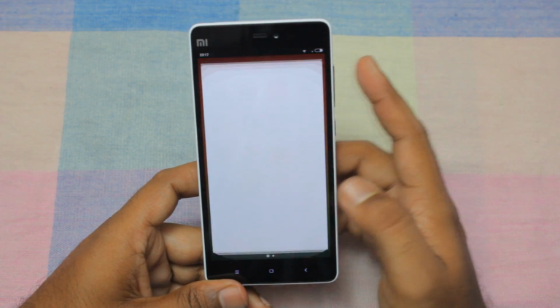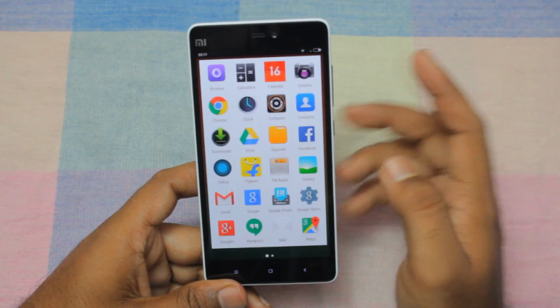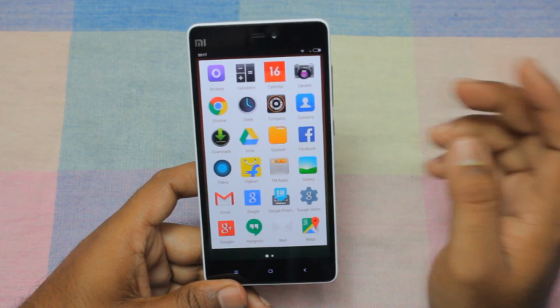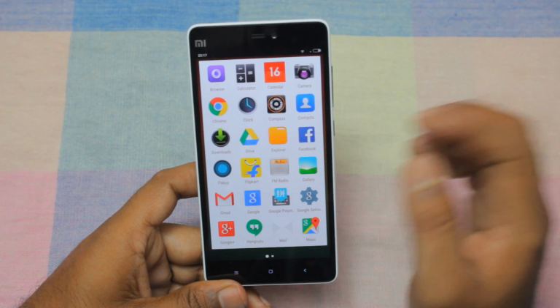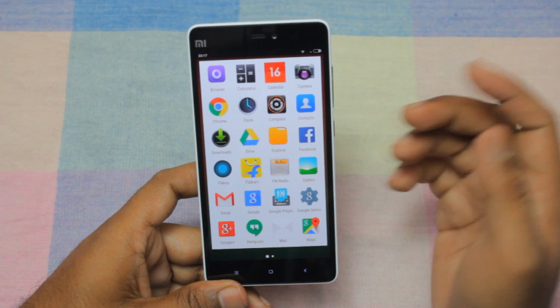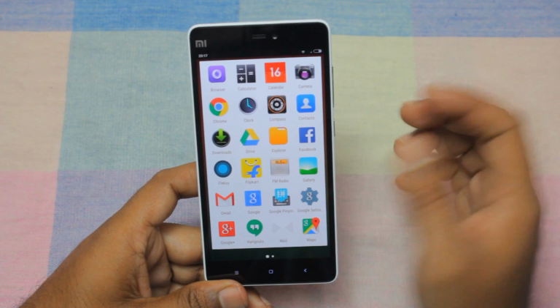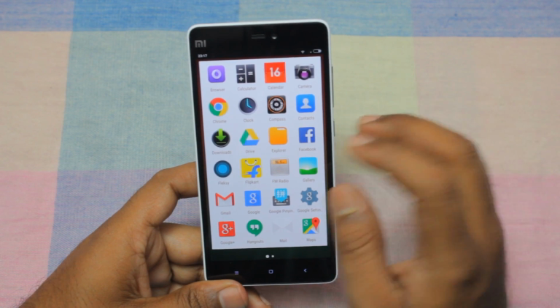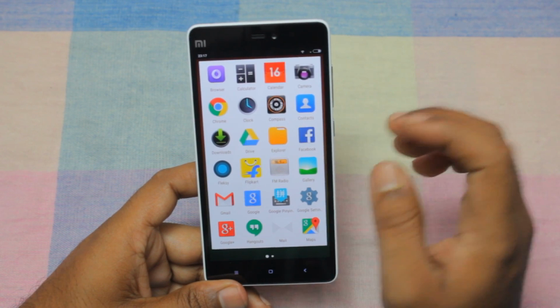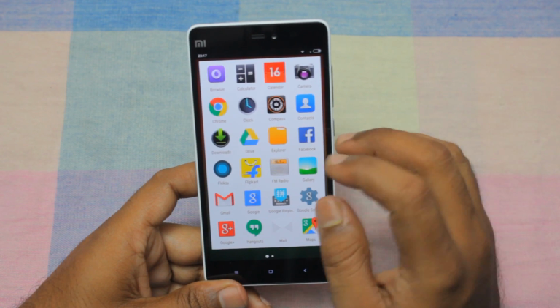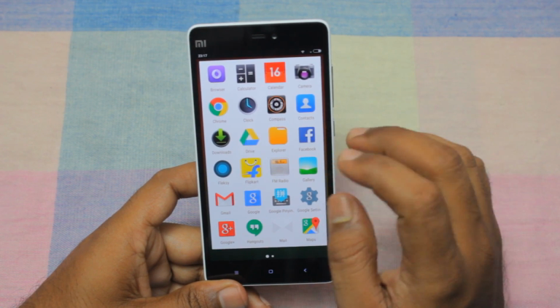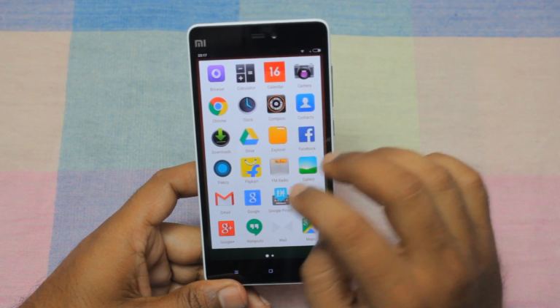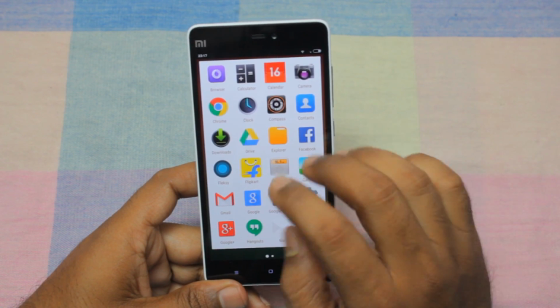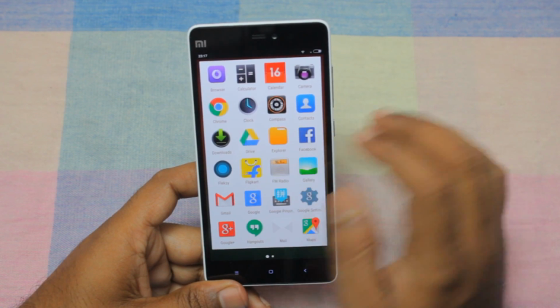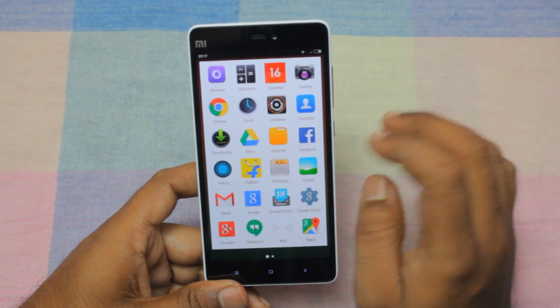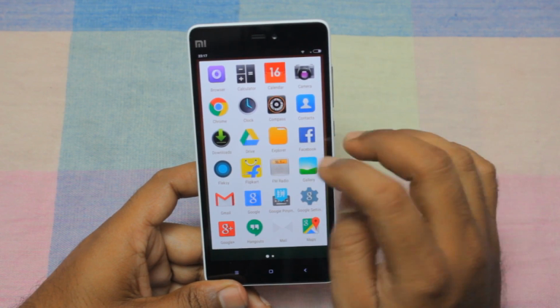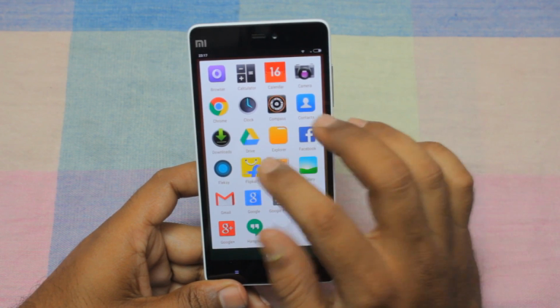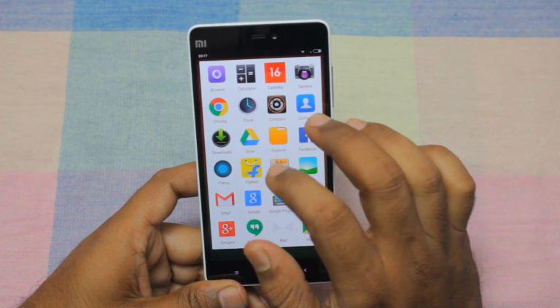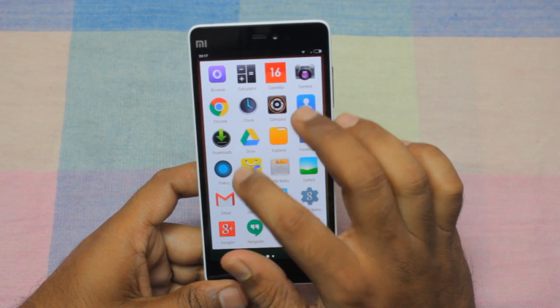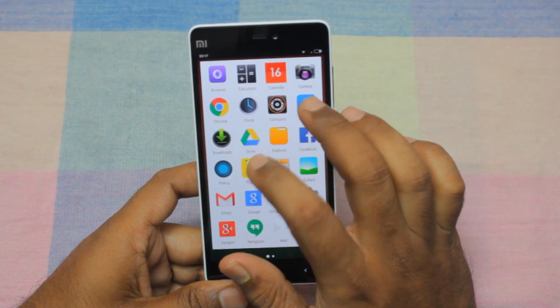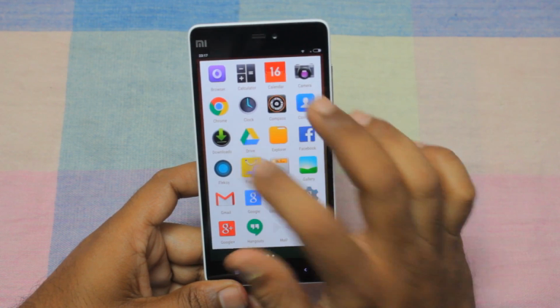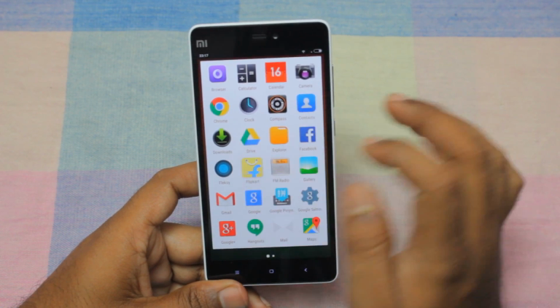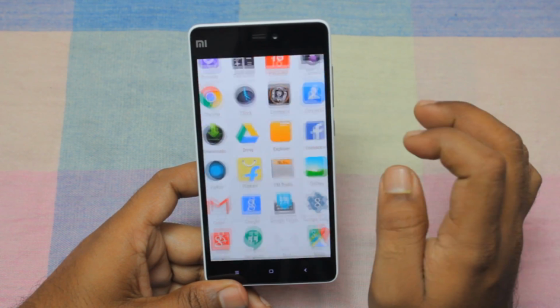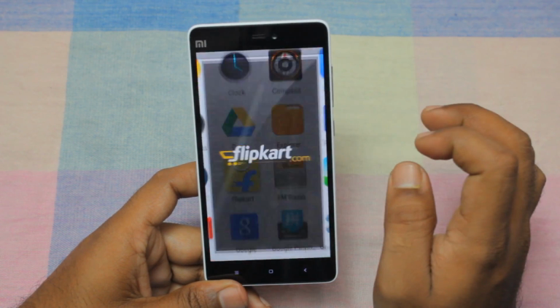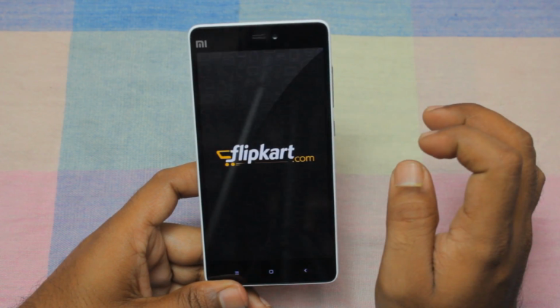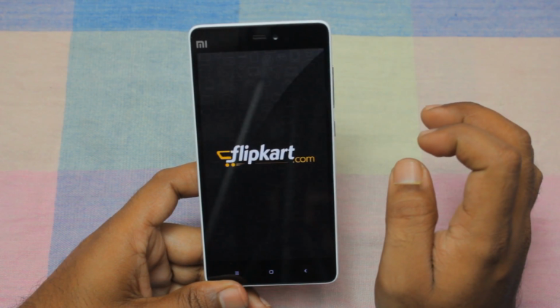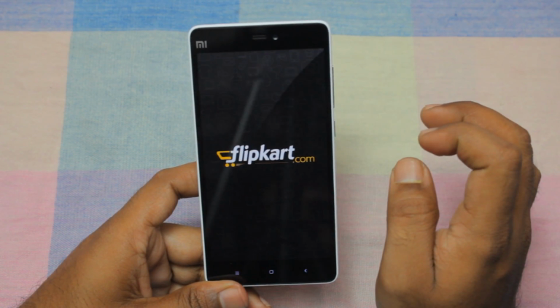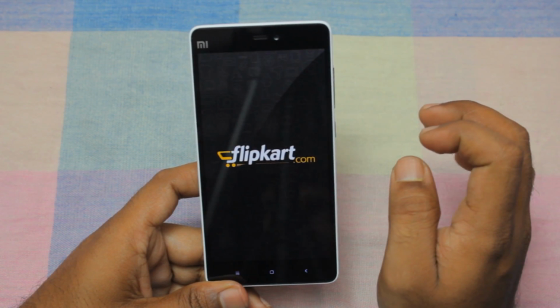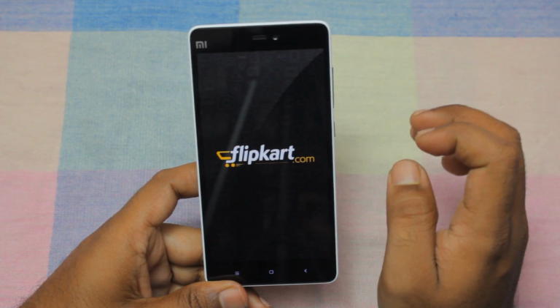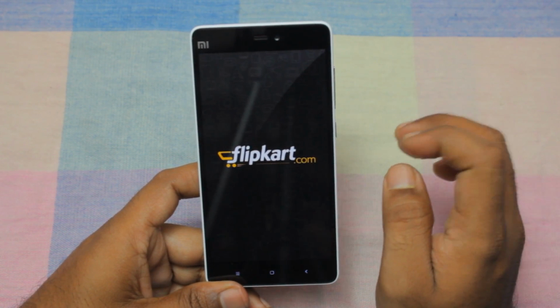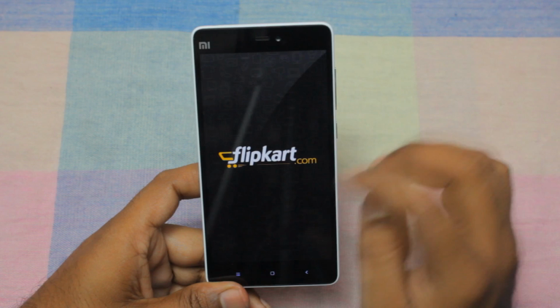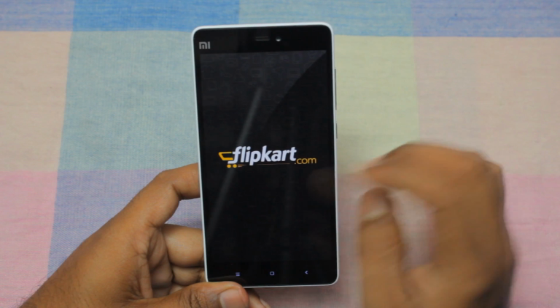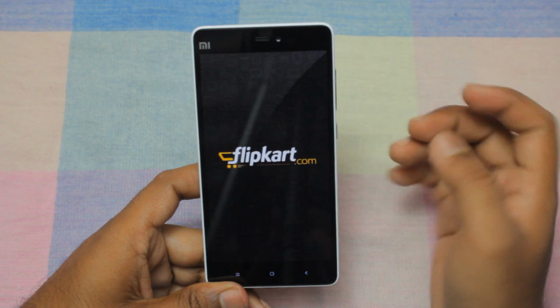For example, I want to take a screenshot of this Flipkart app. So this is the app.